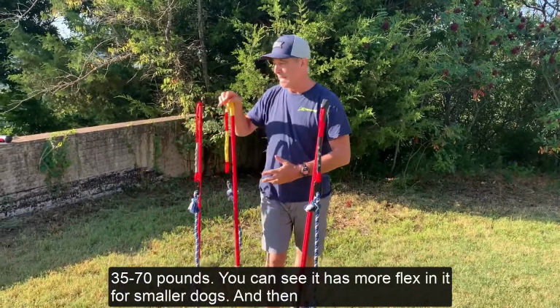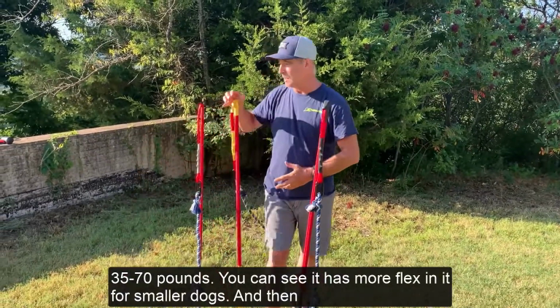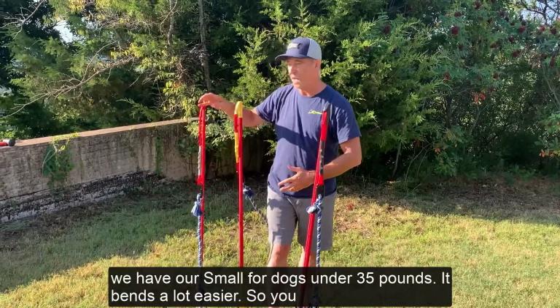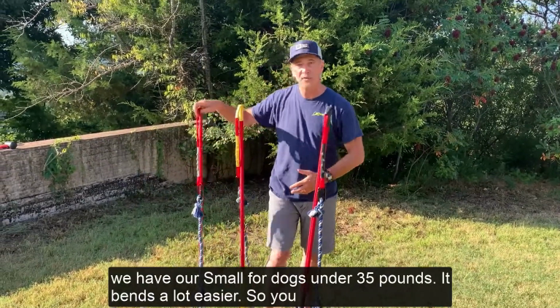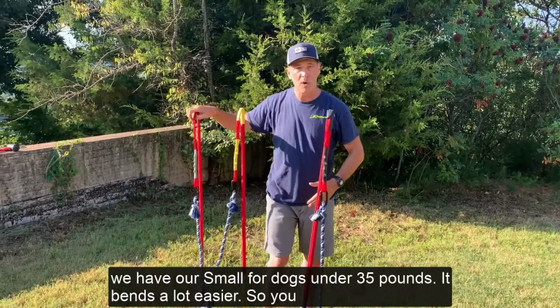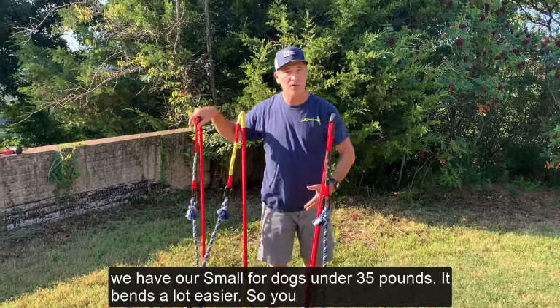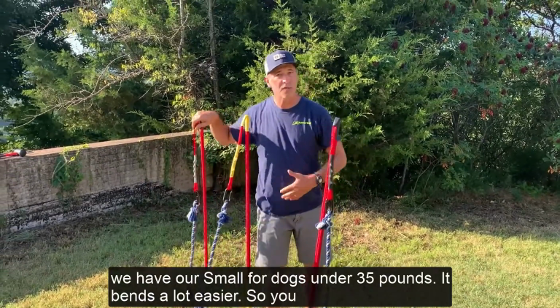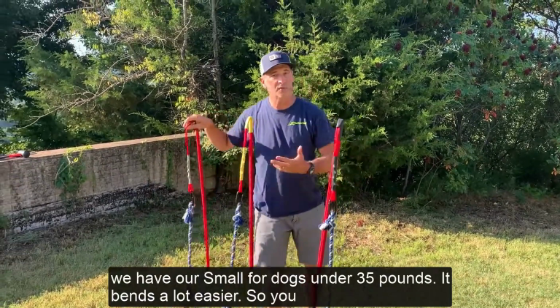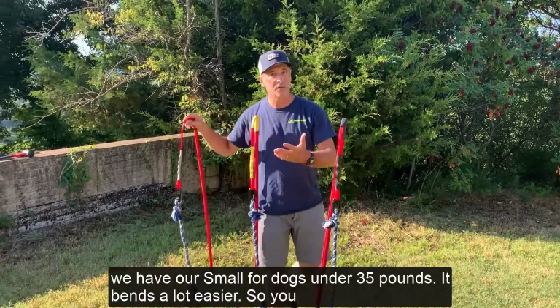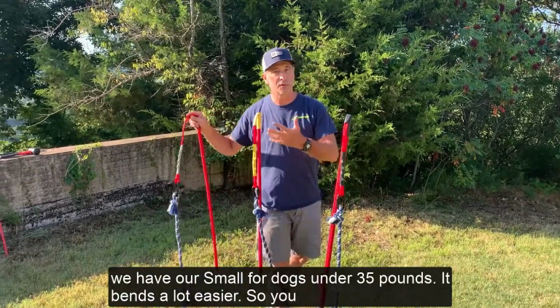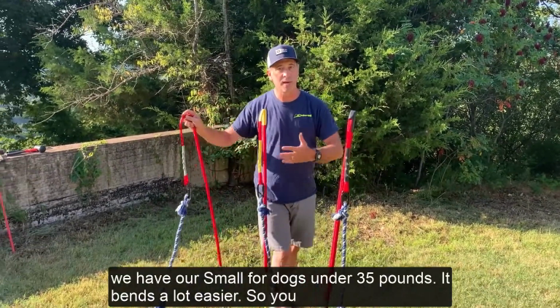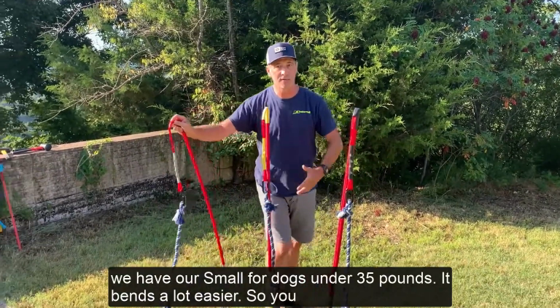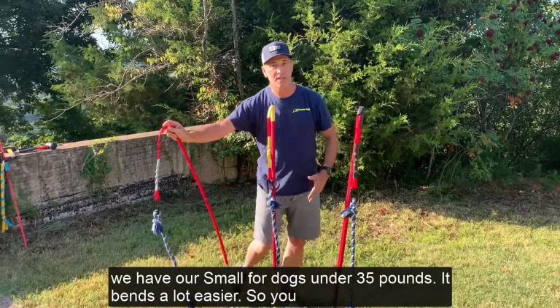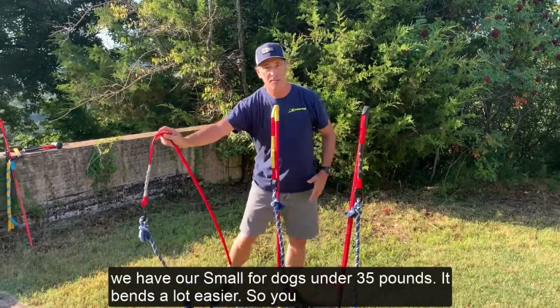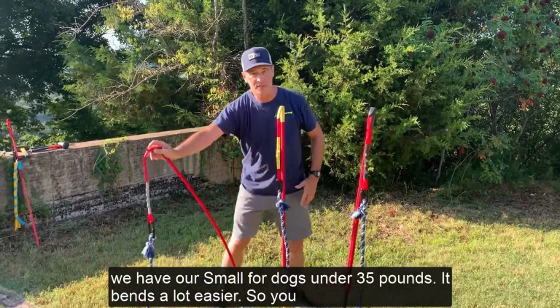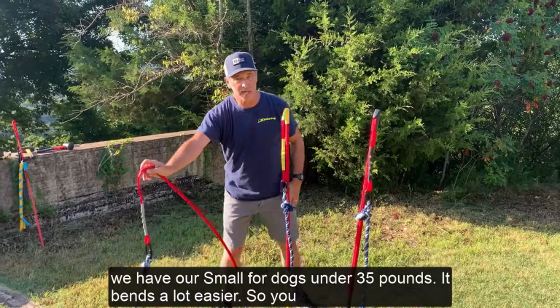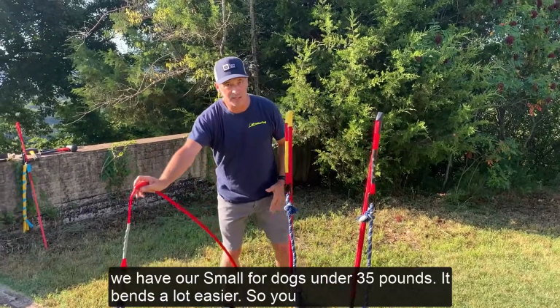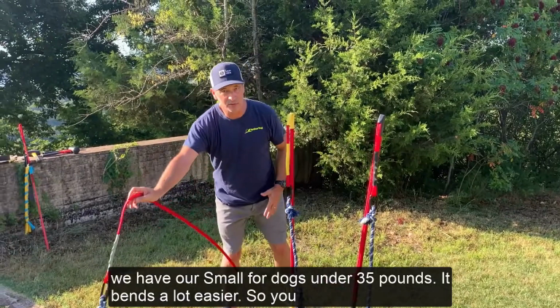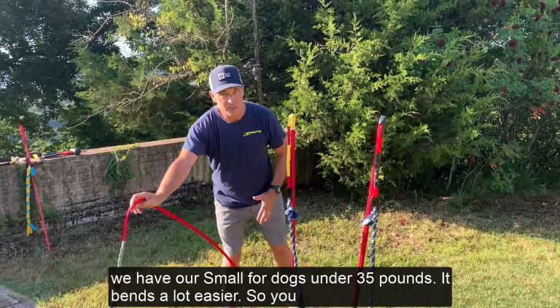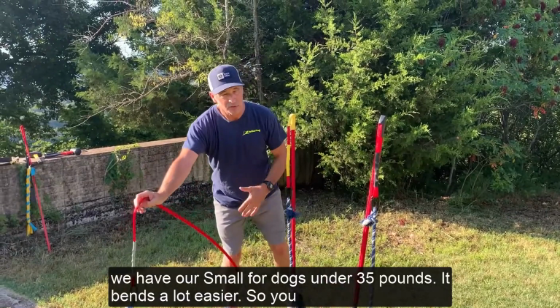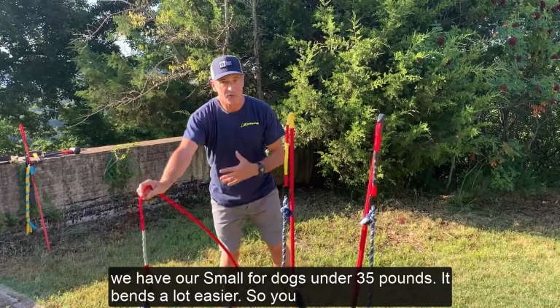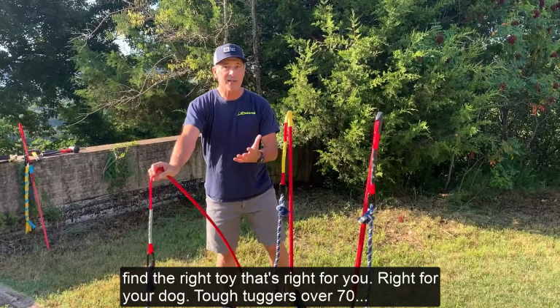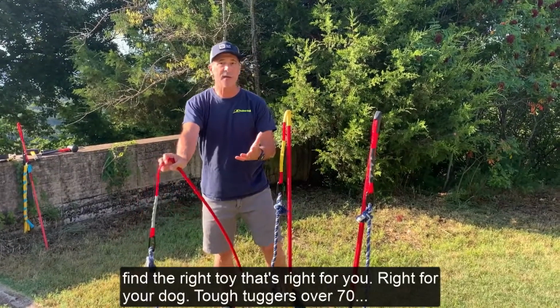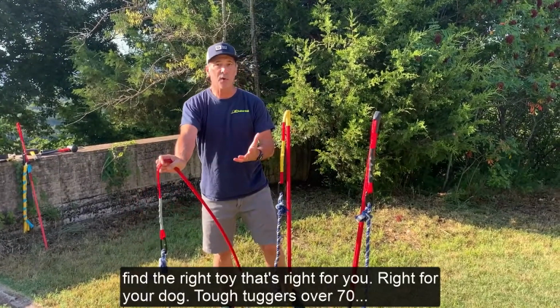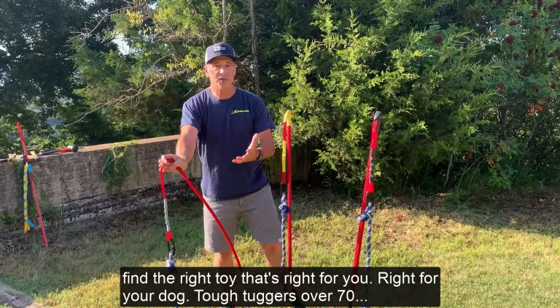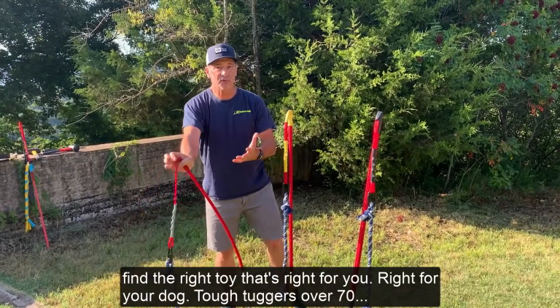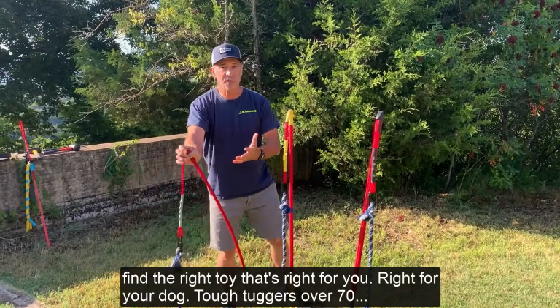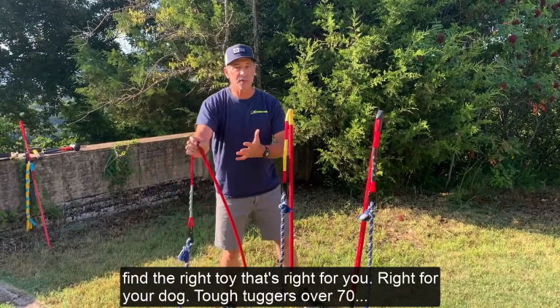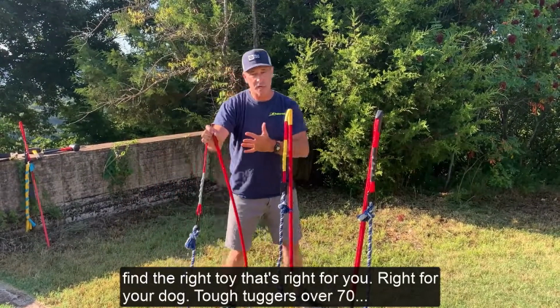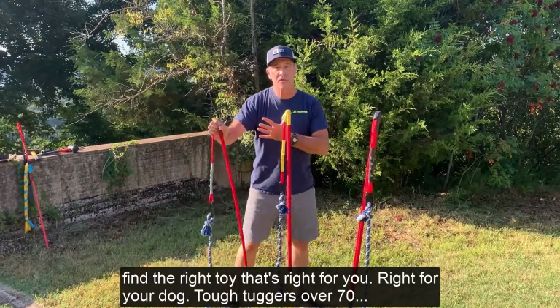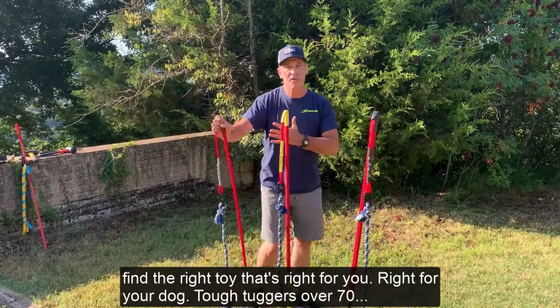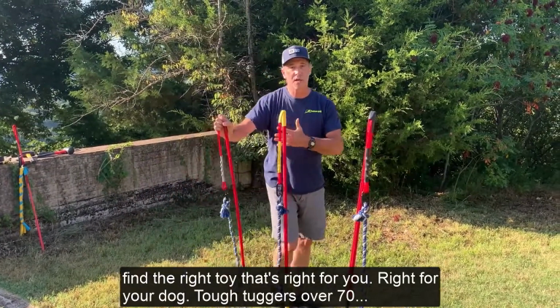And then we have our Small, for dogs under 30 pounds. It bends a lot easier. So you find the right toy that's right for you, right for your dog.